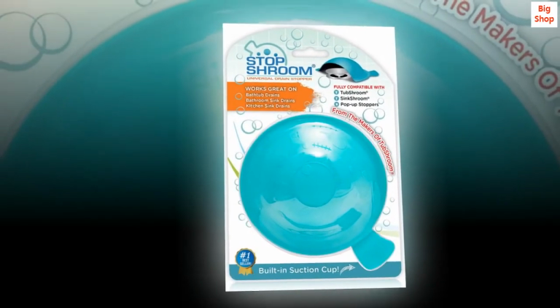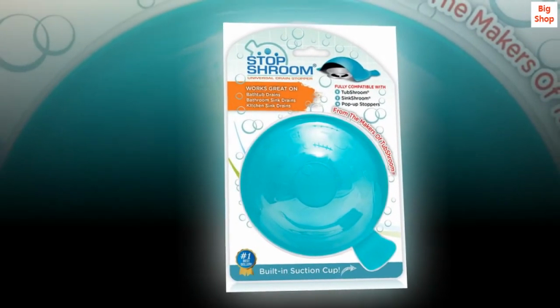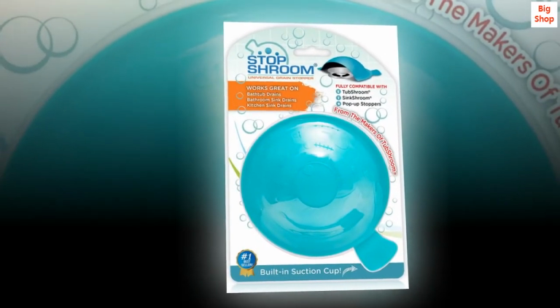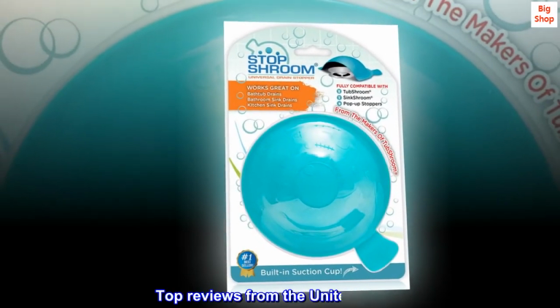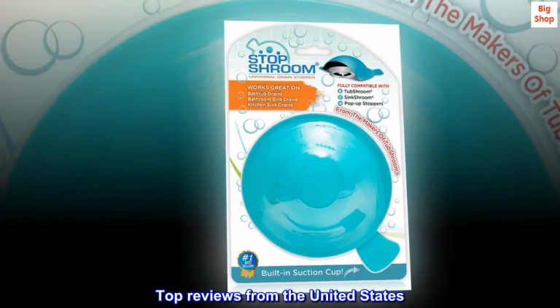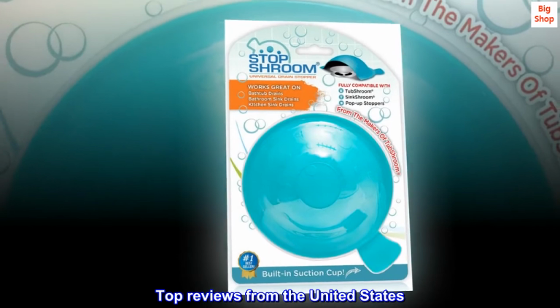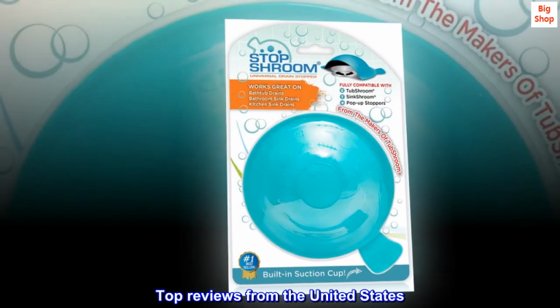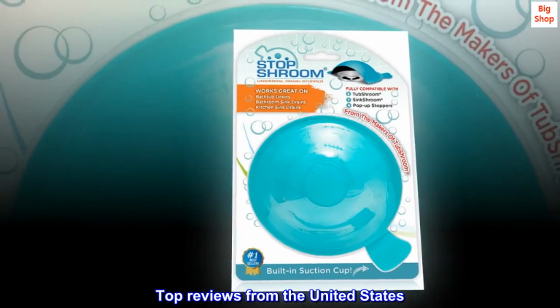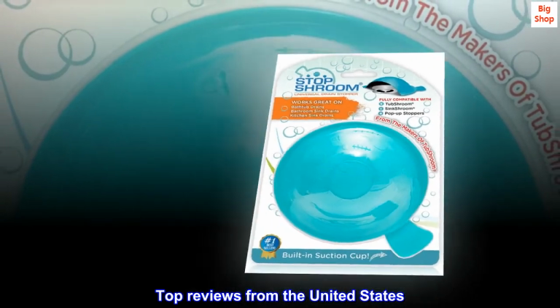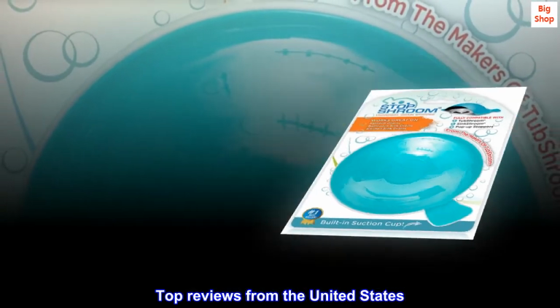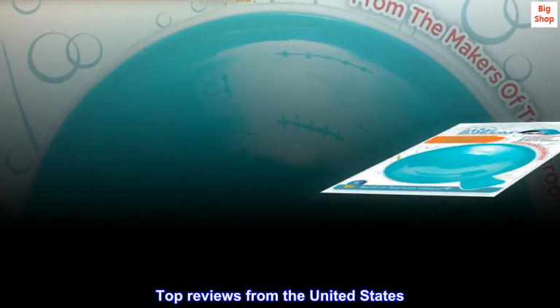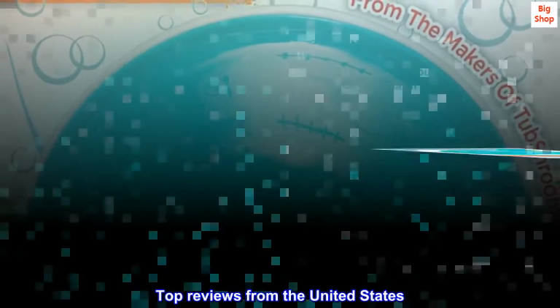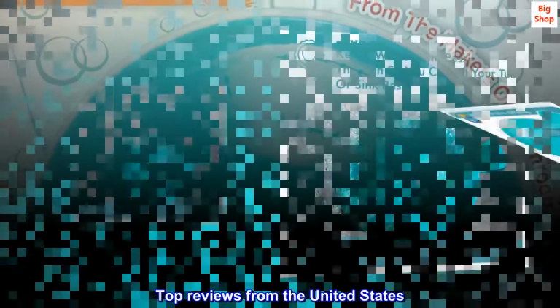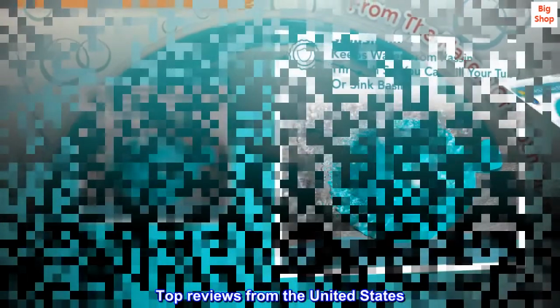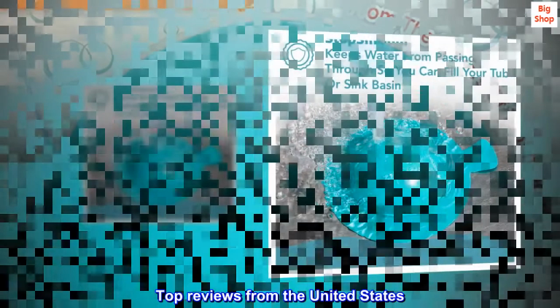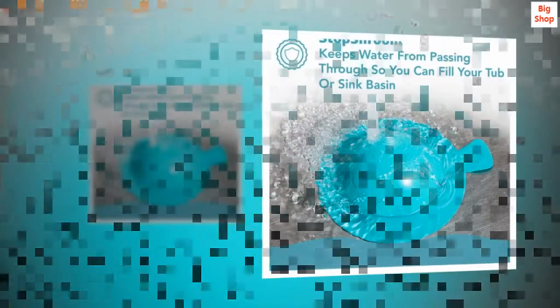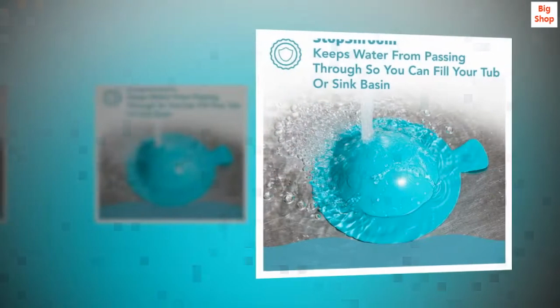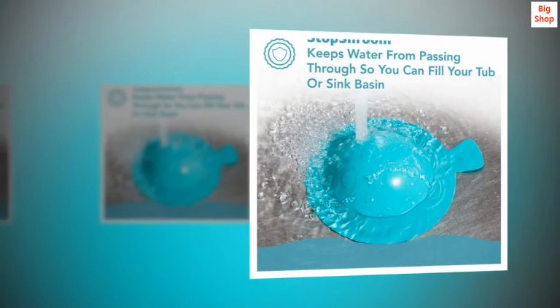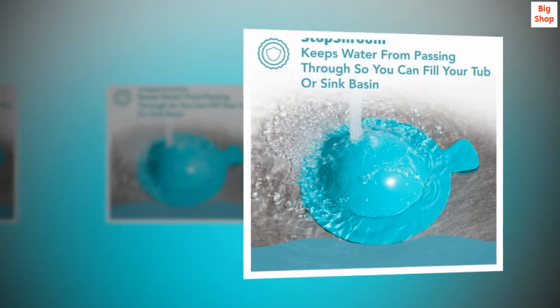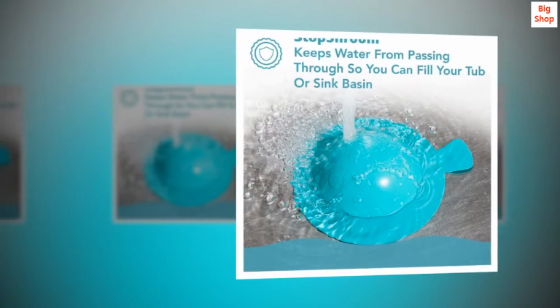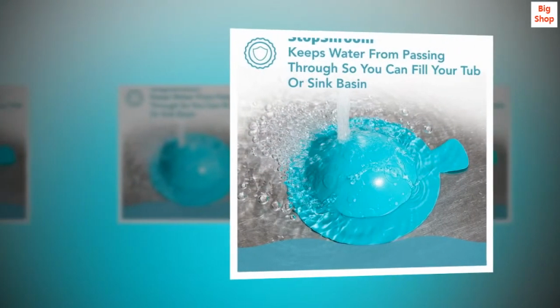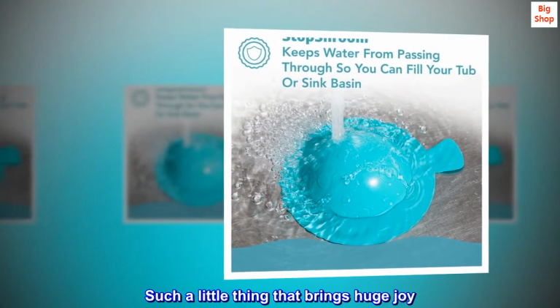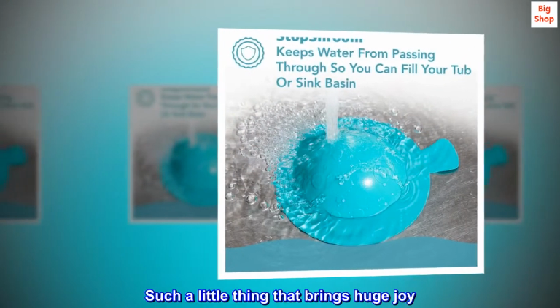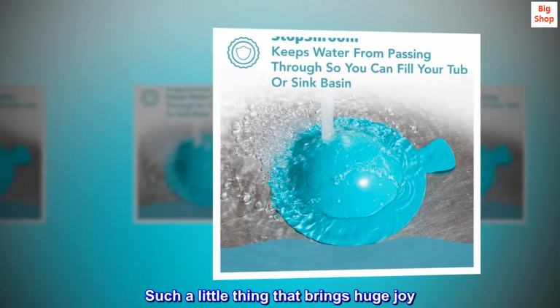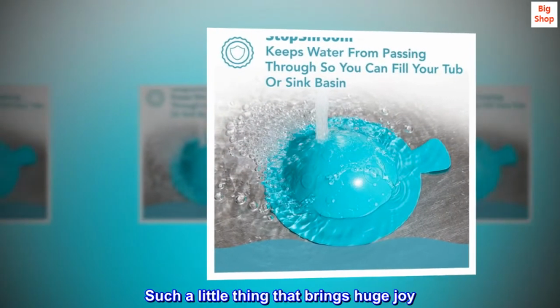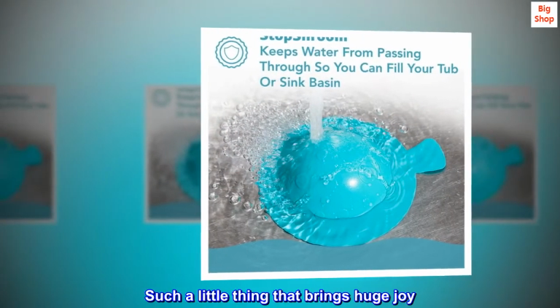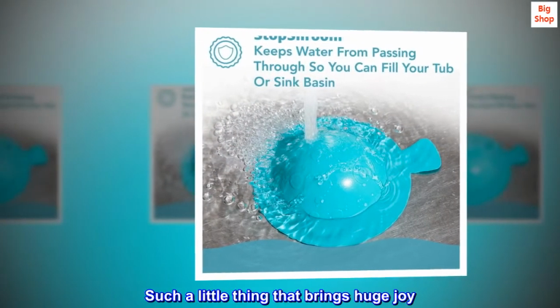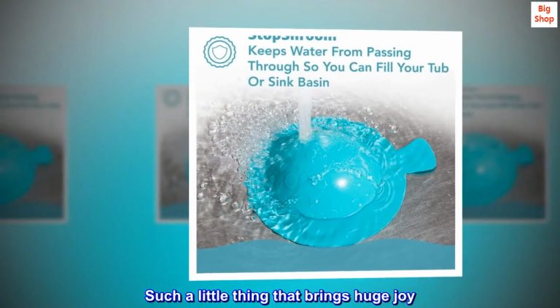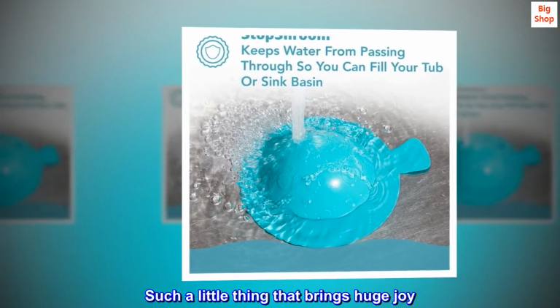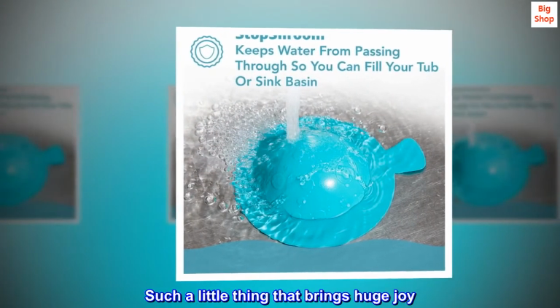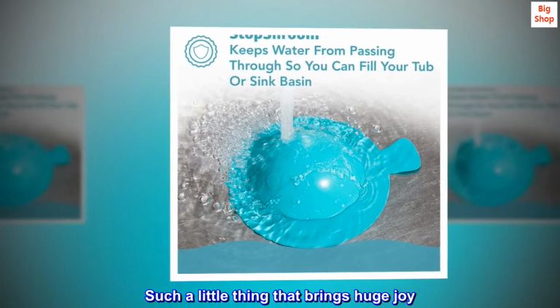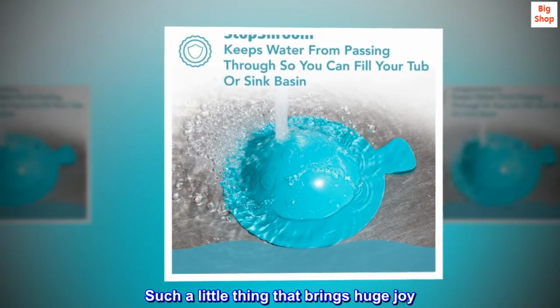Top reviews from the United States. Such a little thing that brings huge joy.